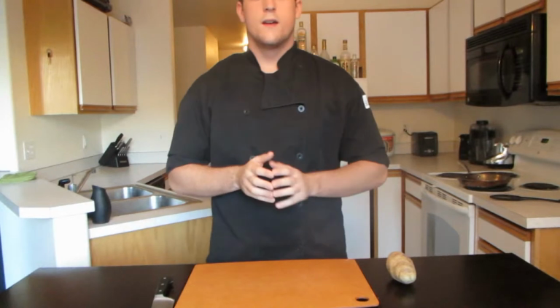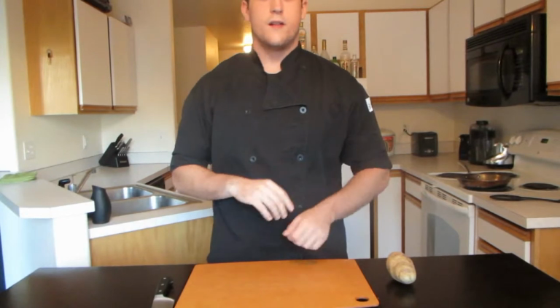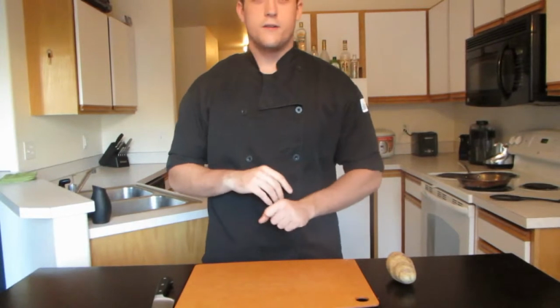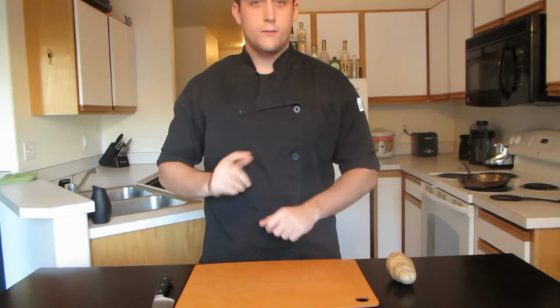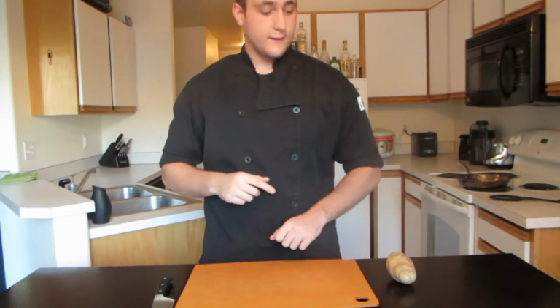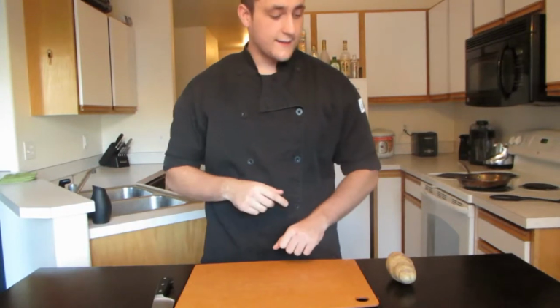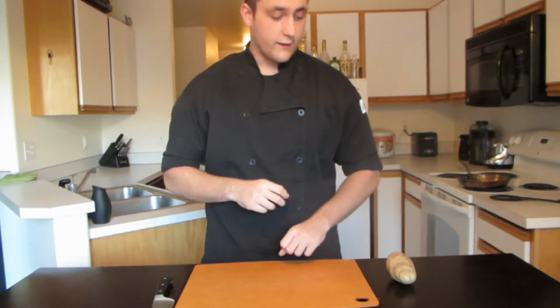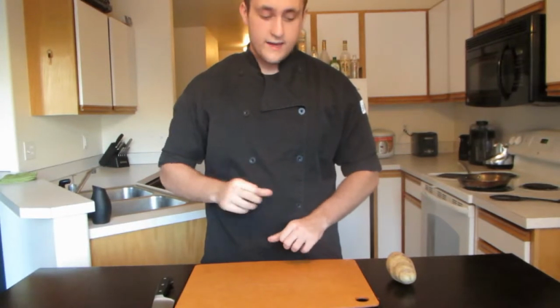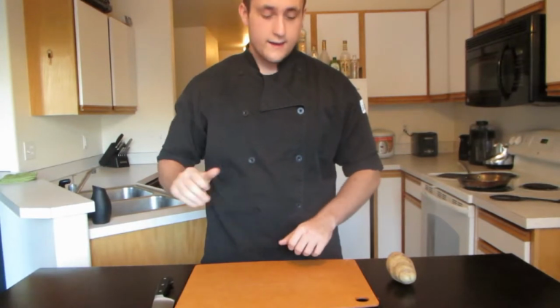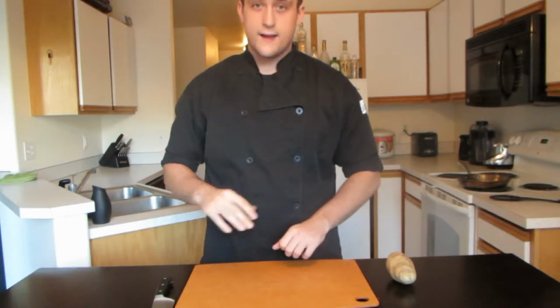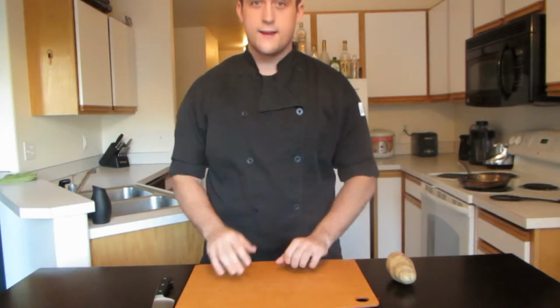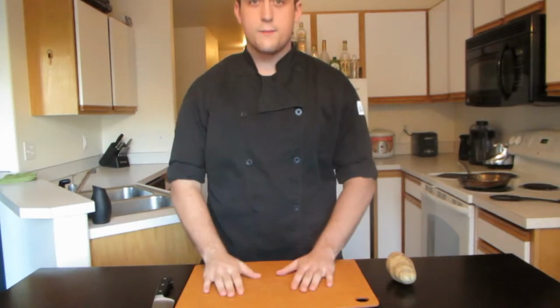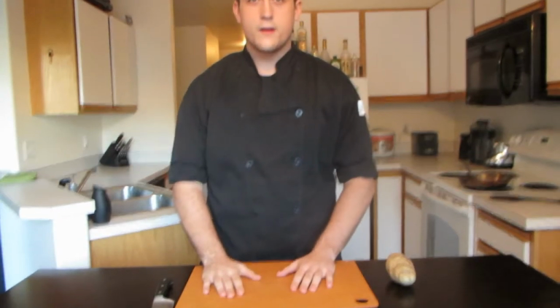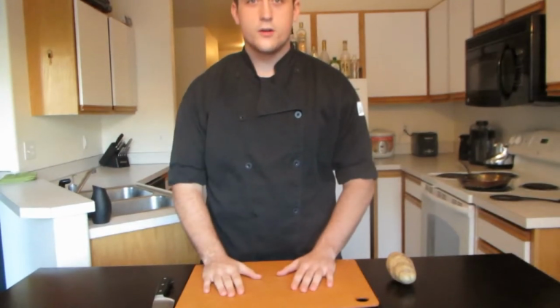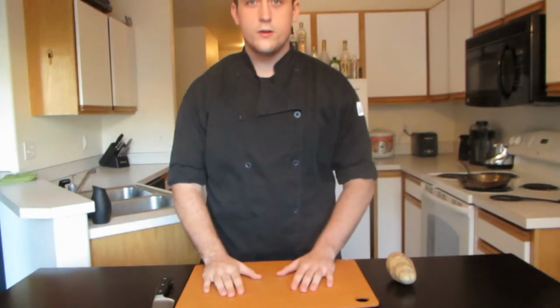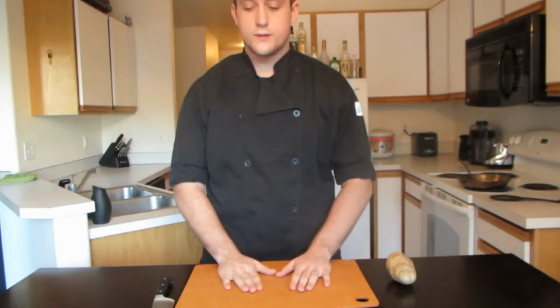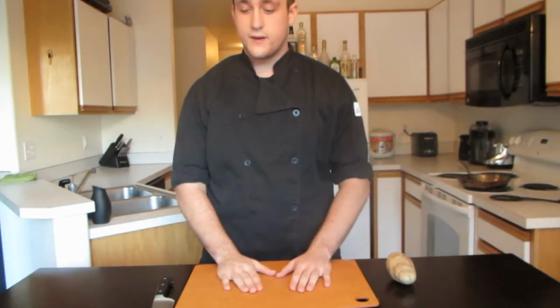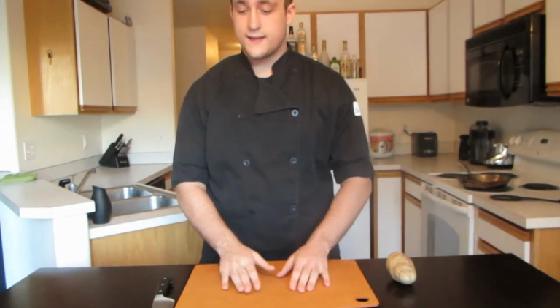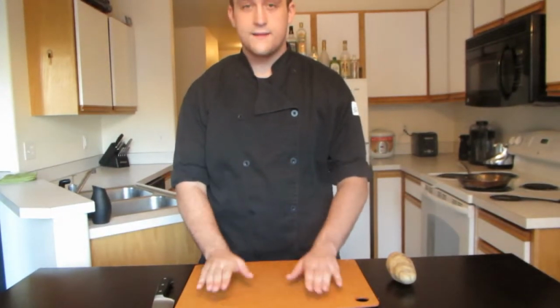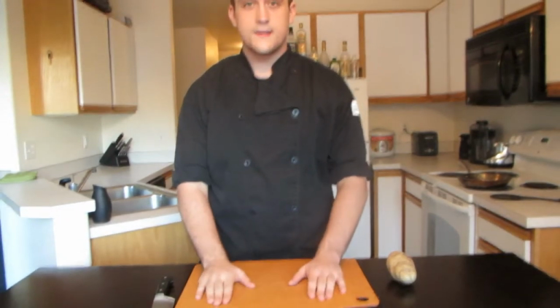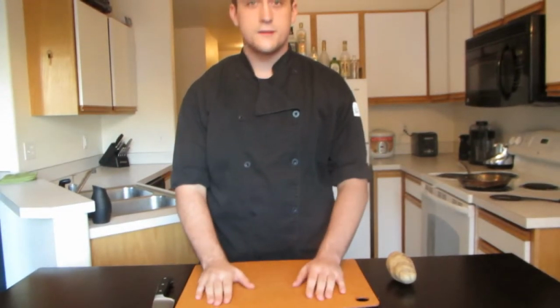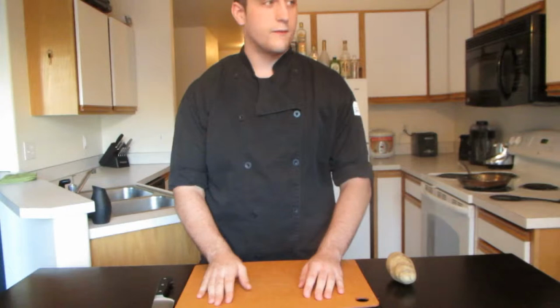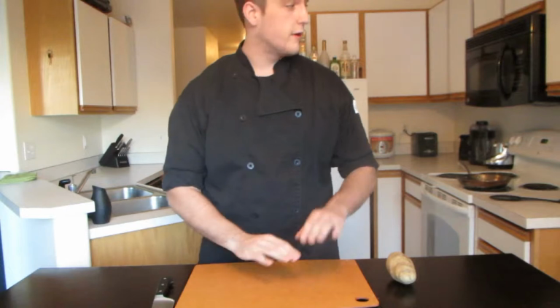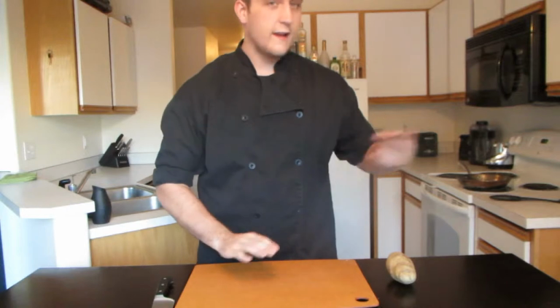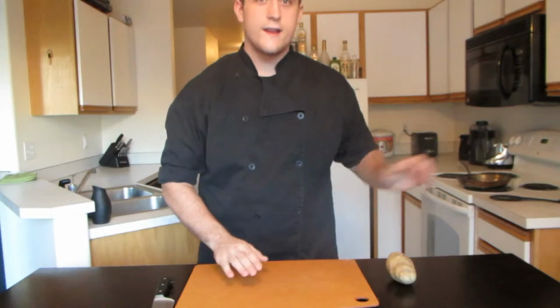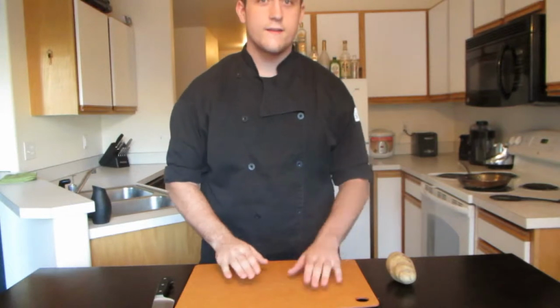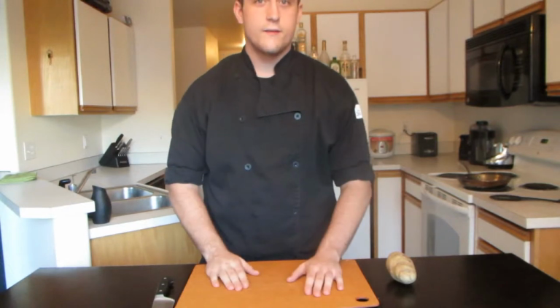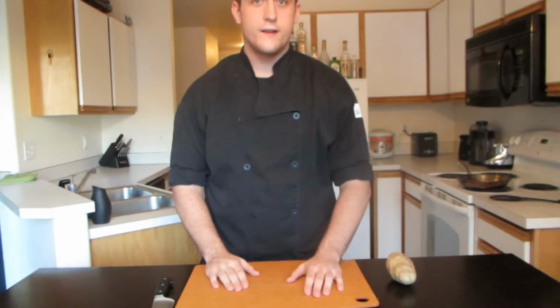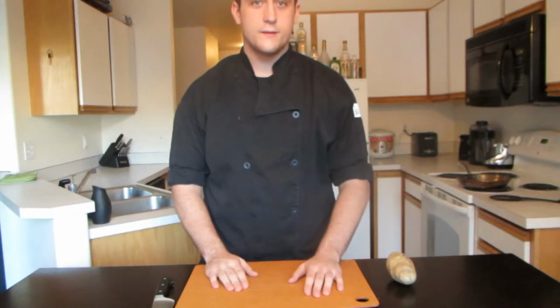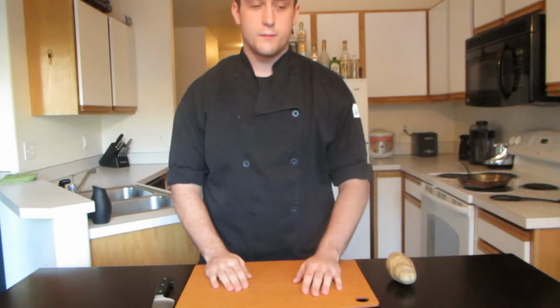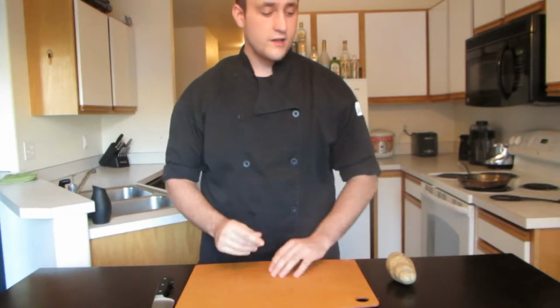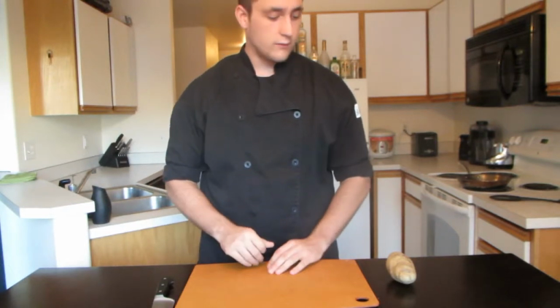Hello YouTube, this is Tactically Bad and today I'm going to show you some basic knife skills before you get into any of the other videos on my channel.